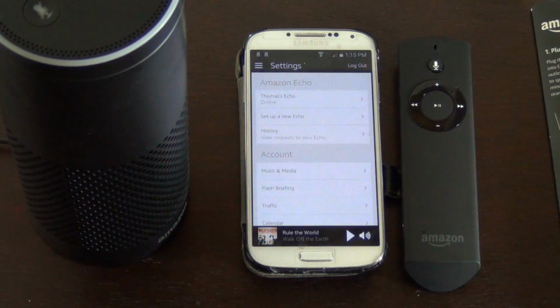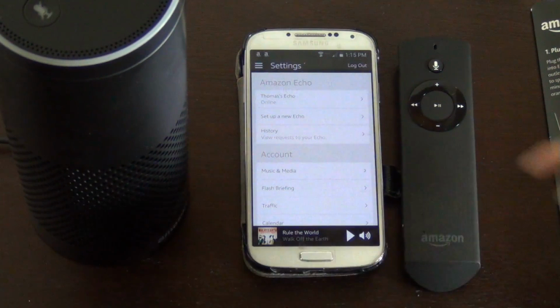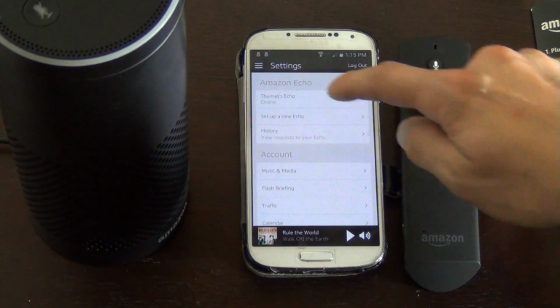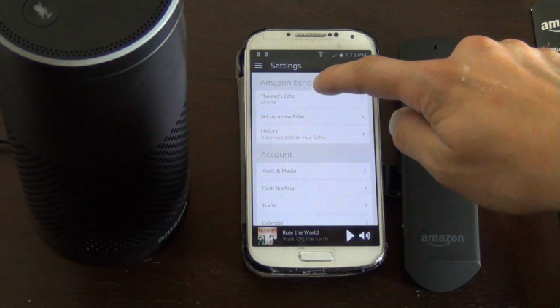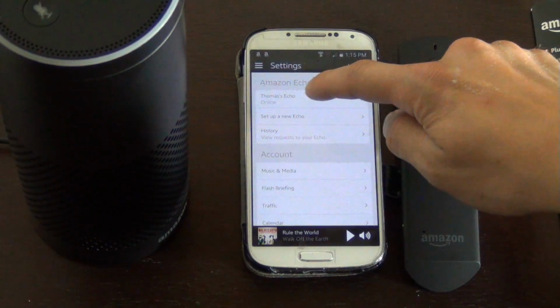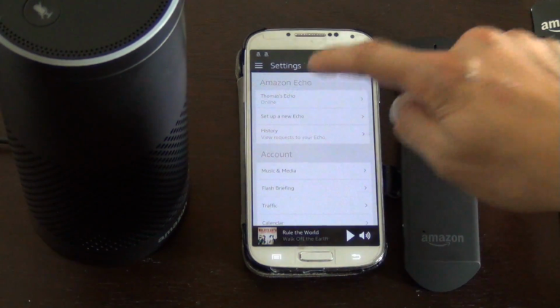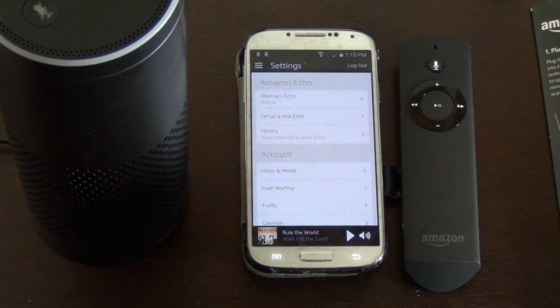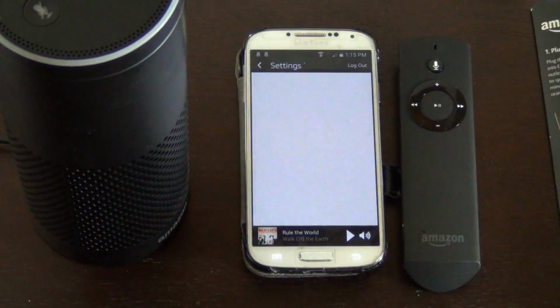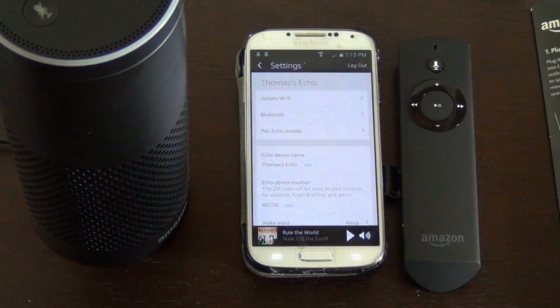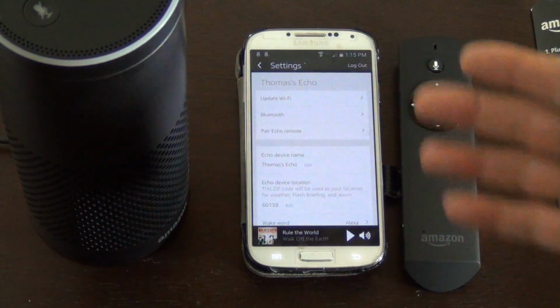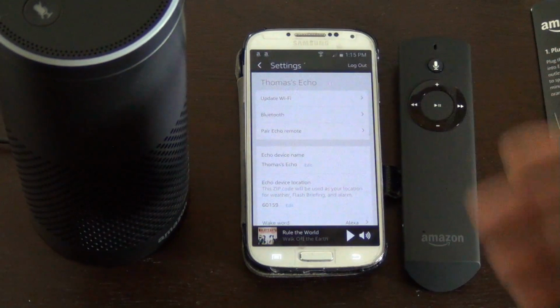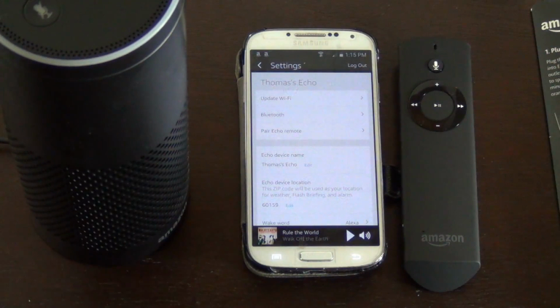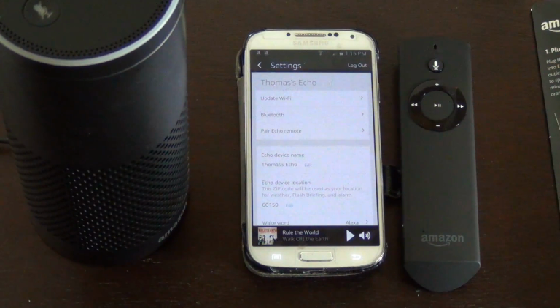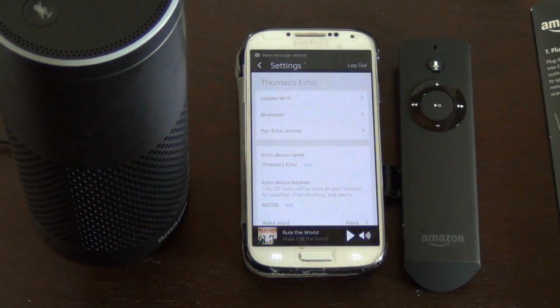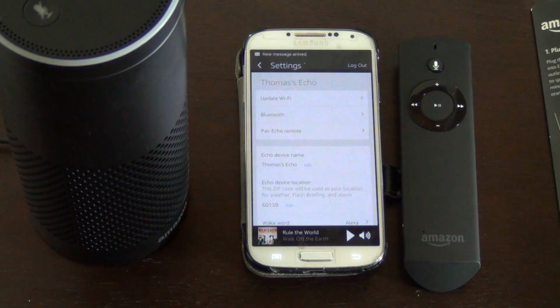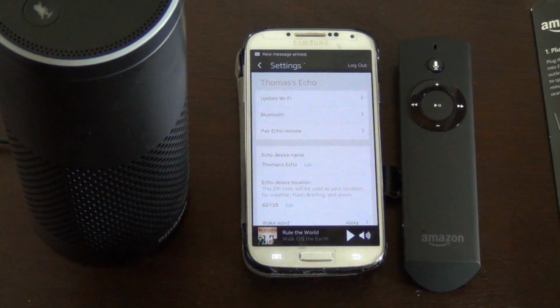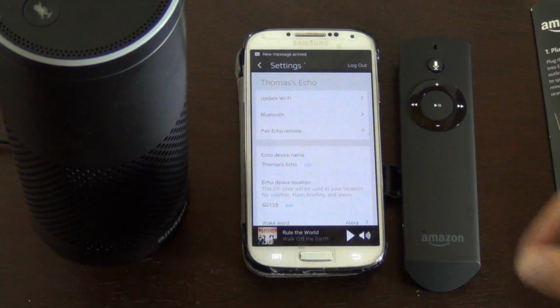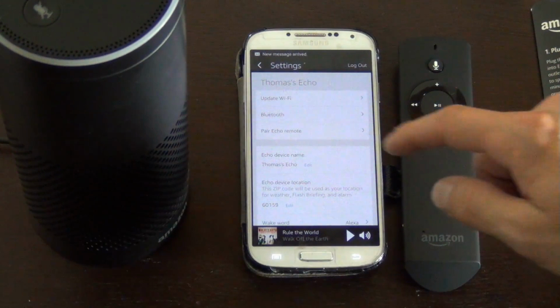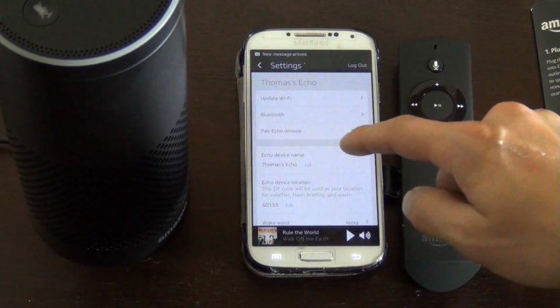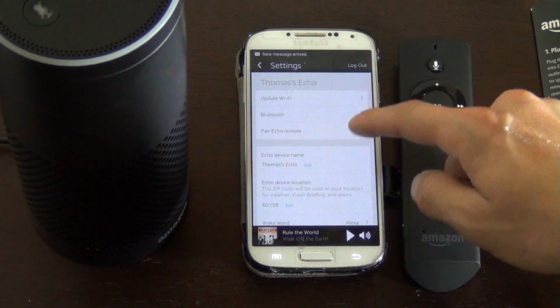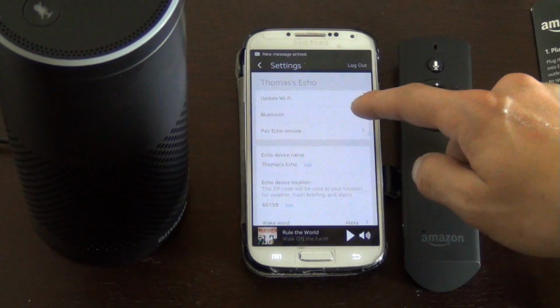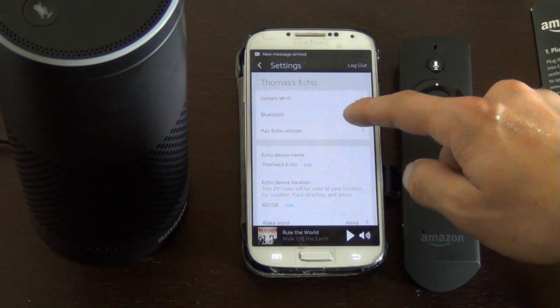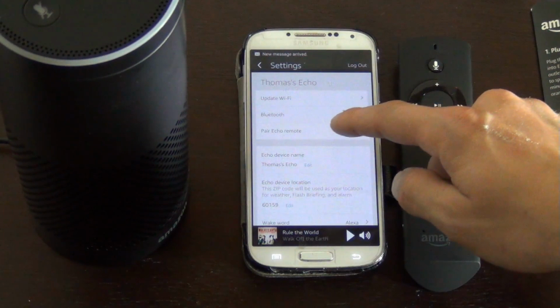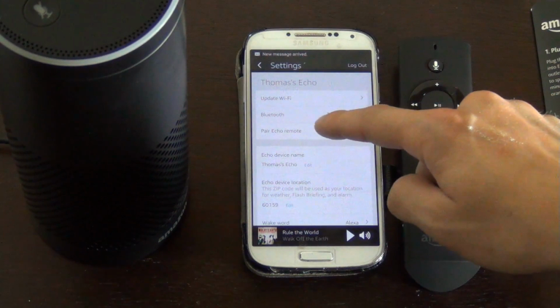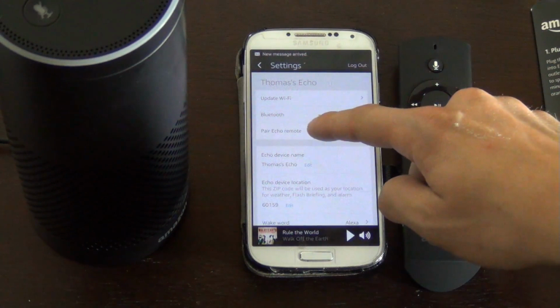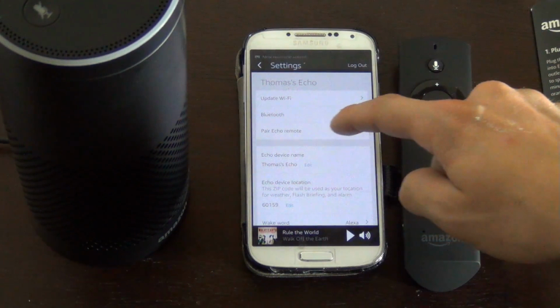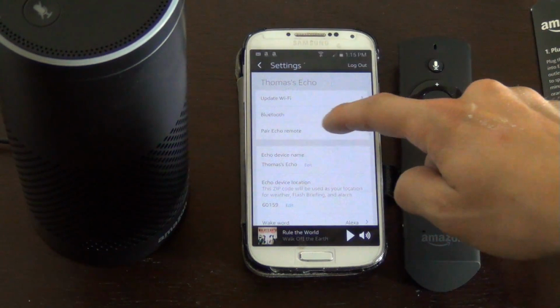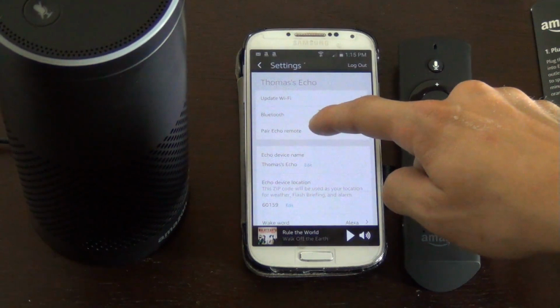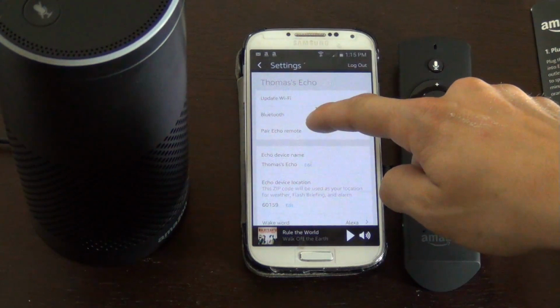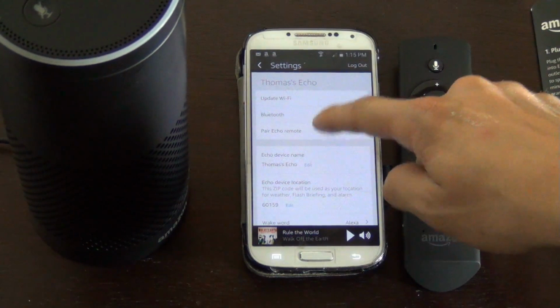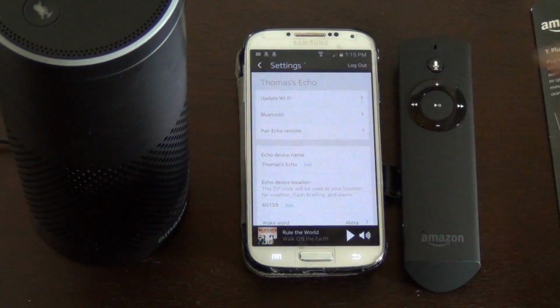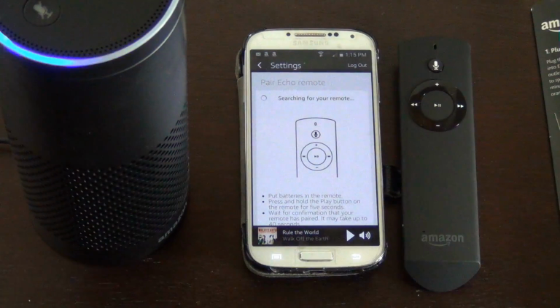In Settings, click on the top — it'll say your Echo. Then you're going to hit right here, Pair Echo Remote.